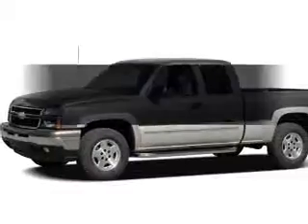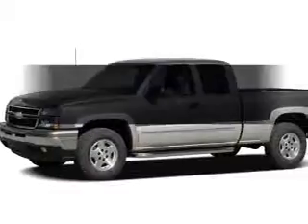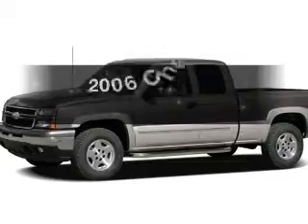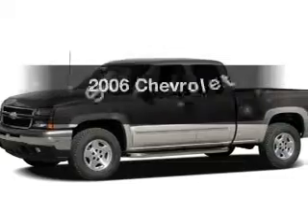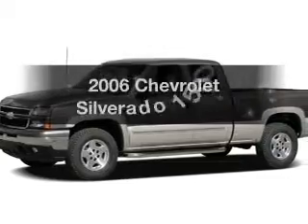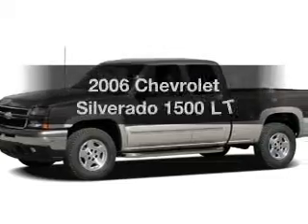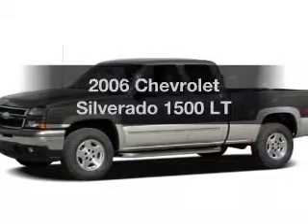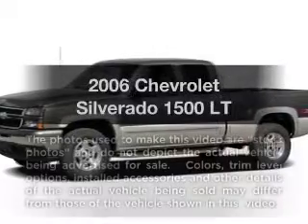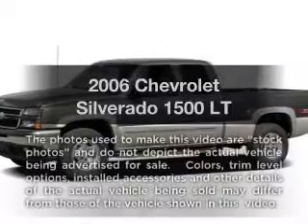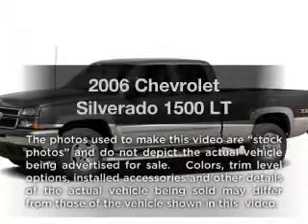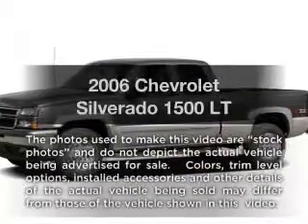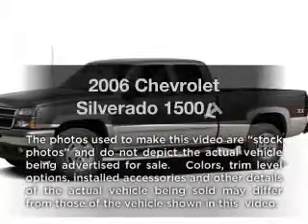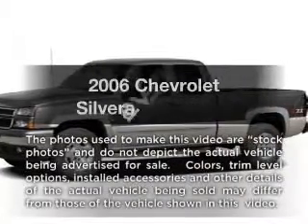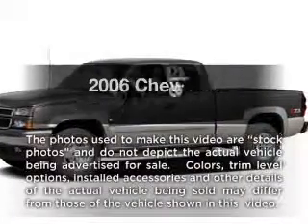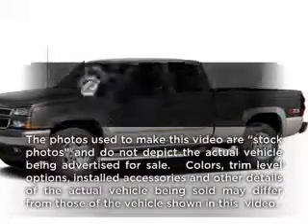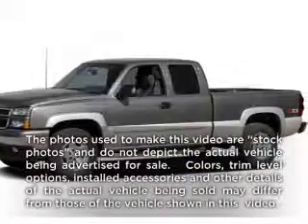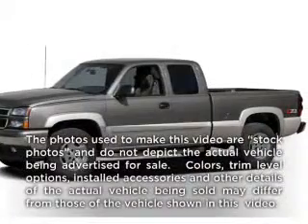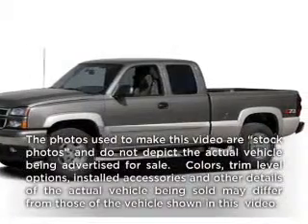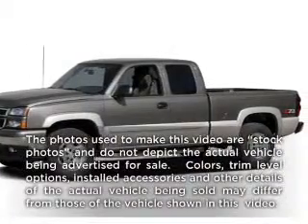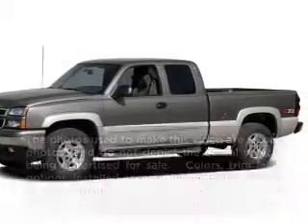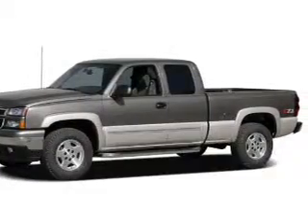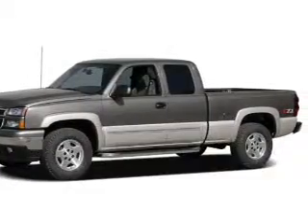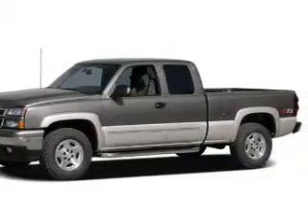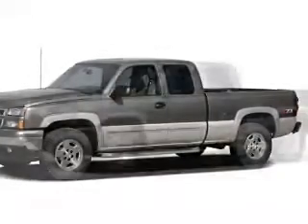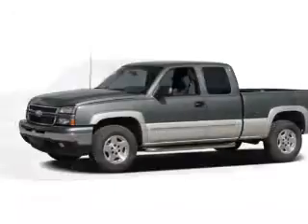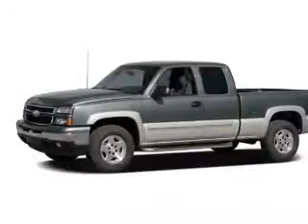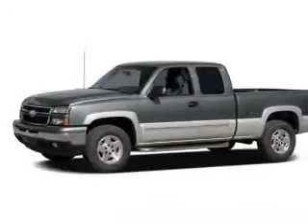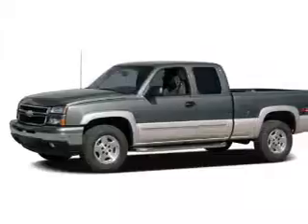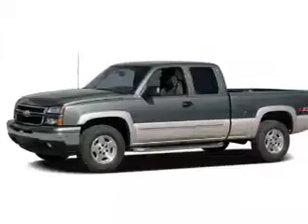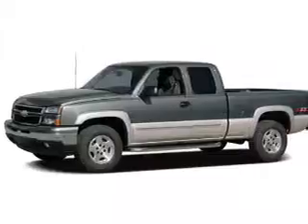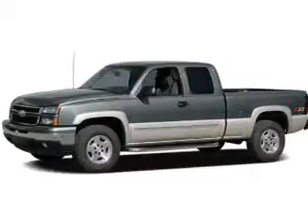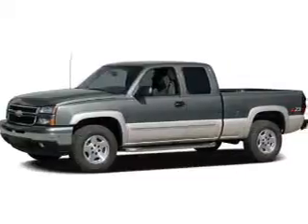Get noticed in this 2006 Chevrolet Silverado 1500 — this is the set of wheels you've been looking for.